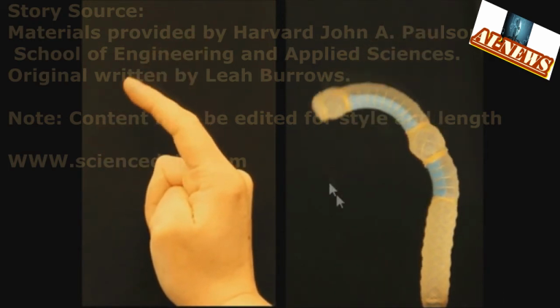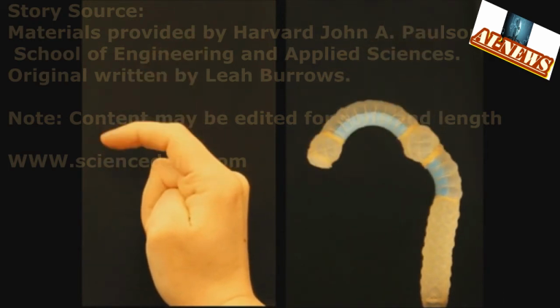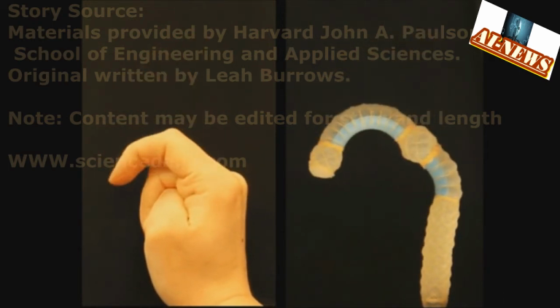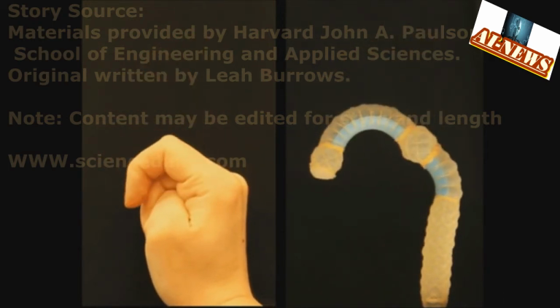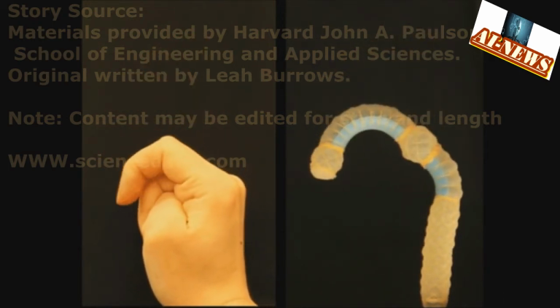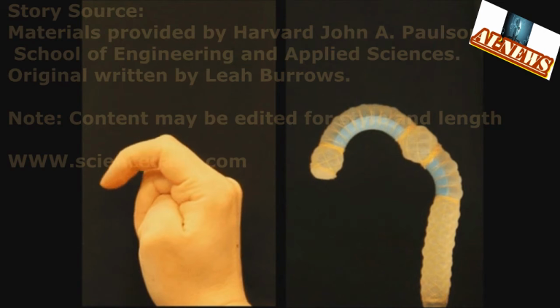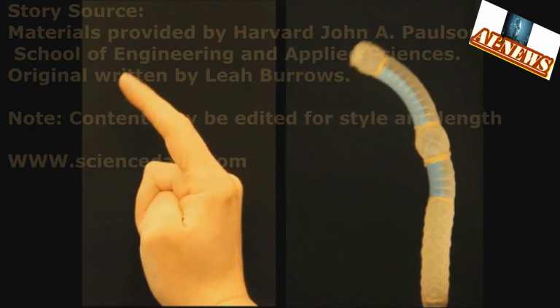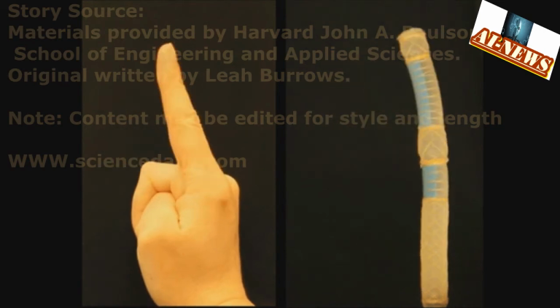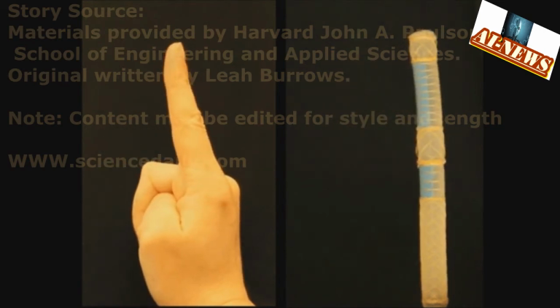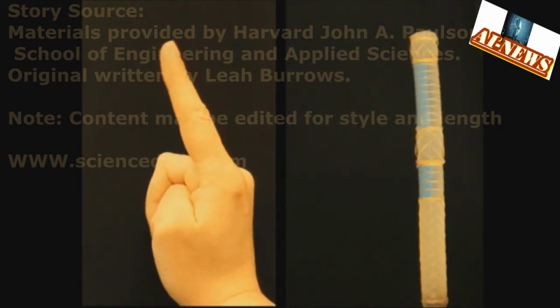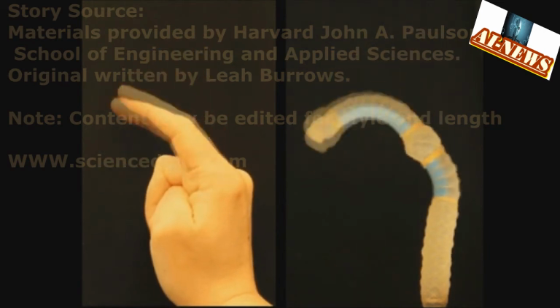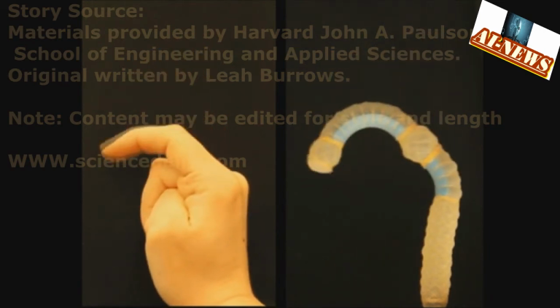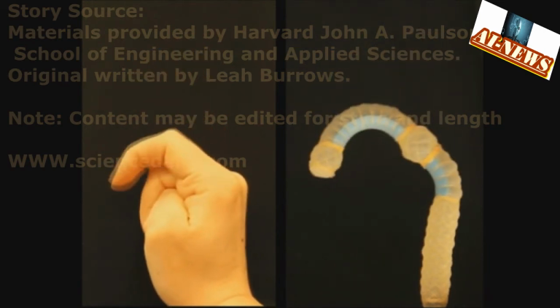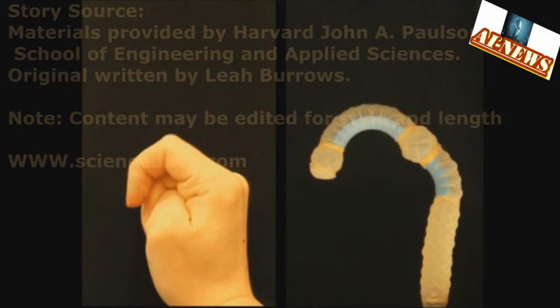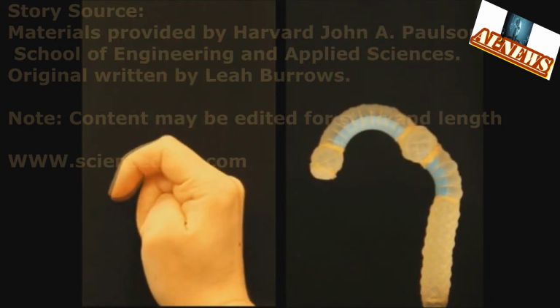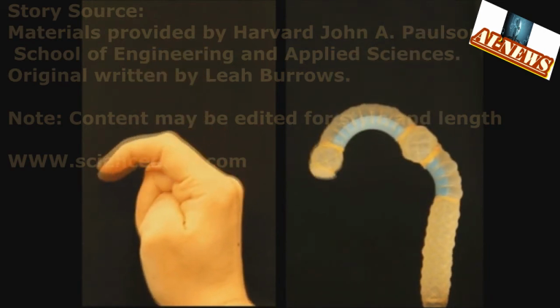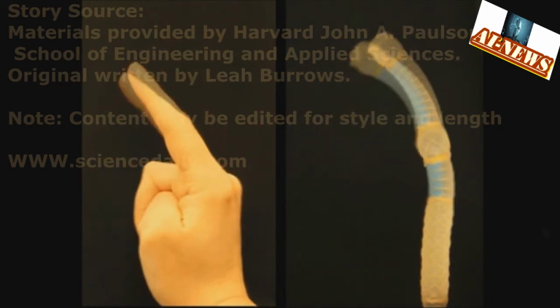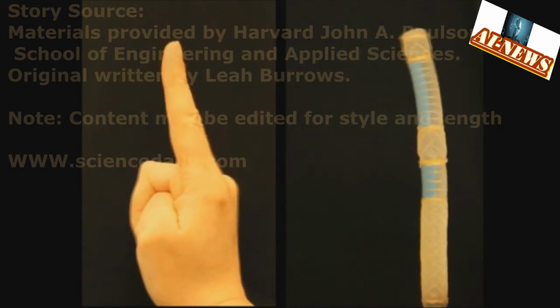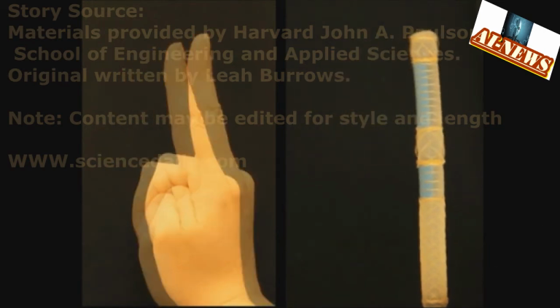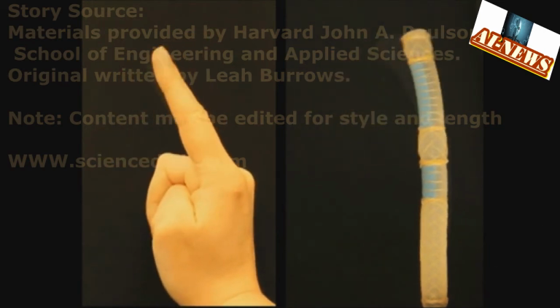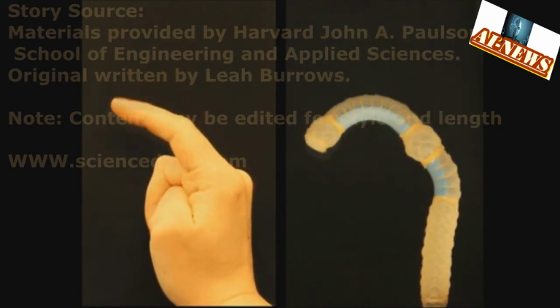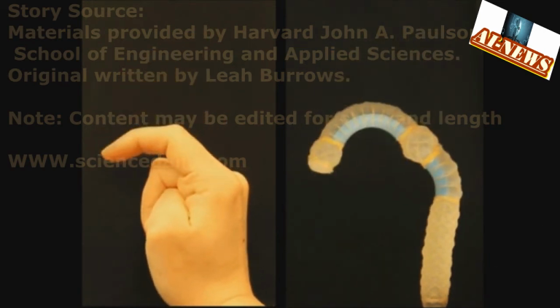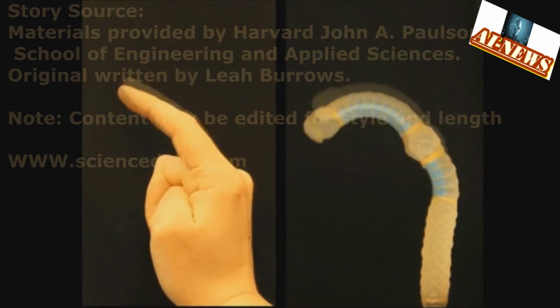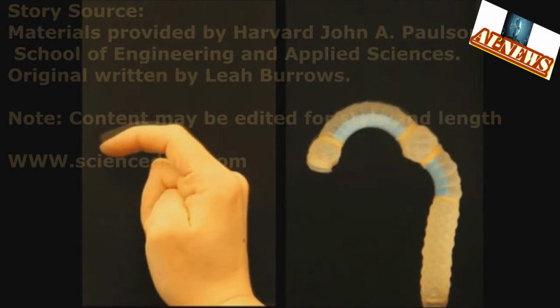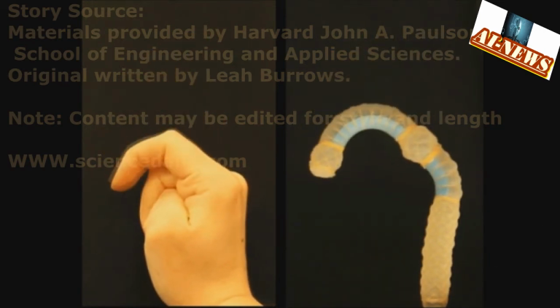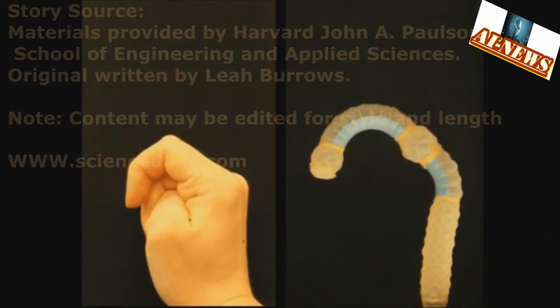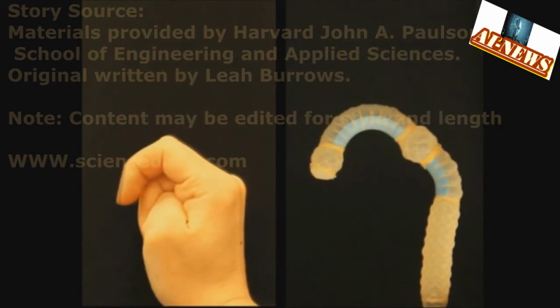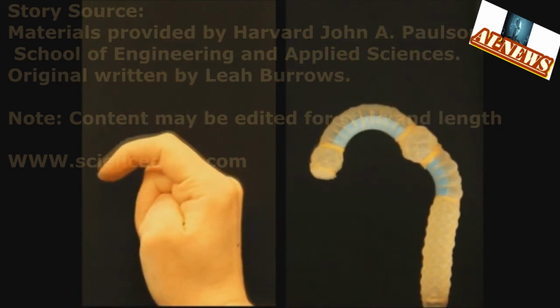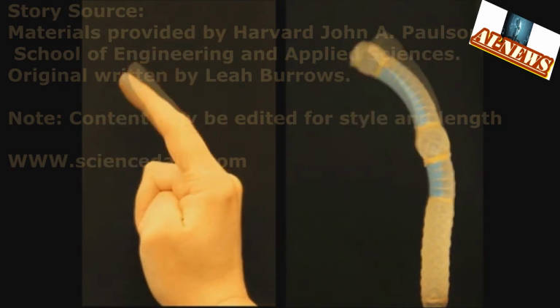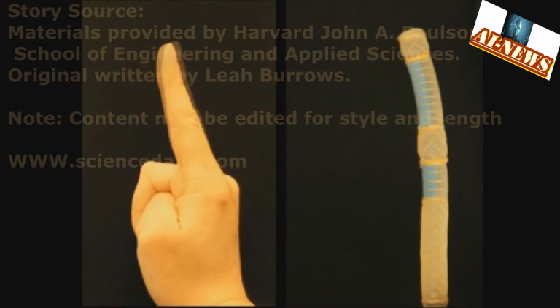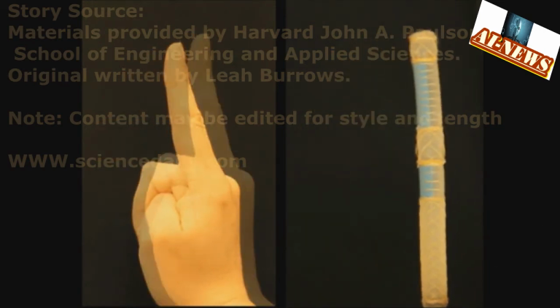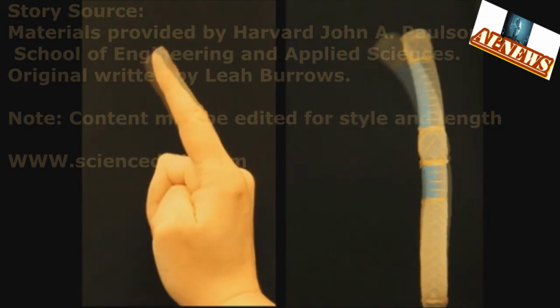Story source: materials provided by Harvard John A. Paulson School of Engineering and Applied Sciences. Original written by Leah Burrows. Note: content may be edited for style and length.